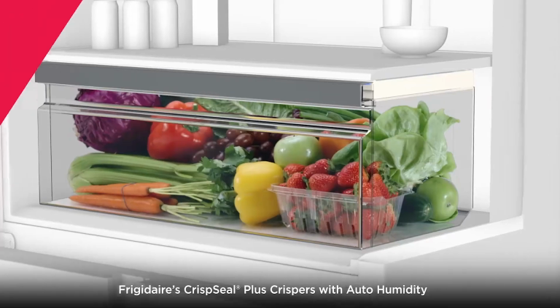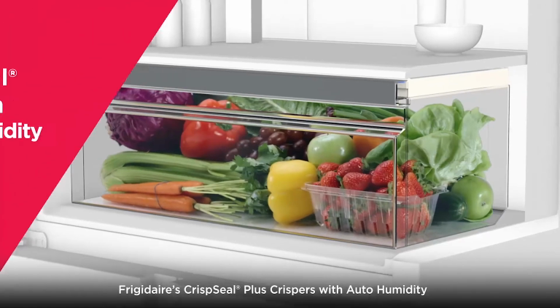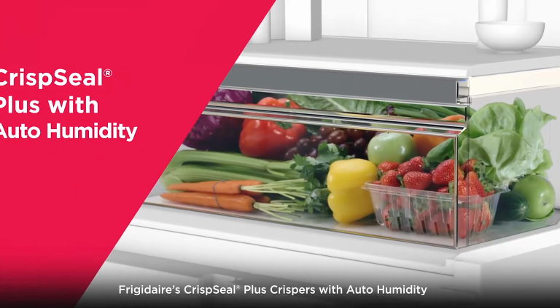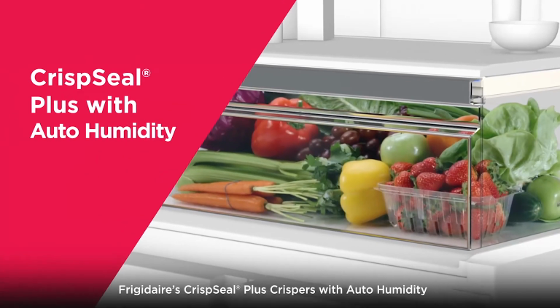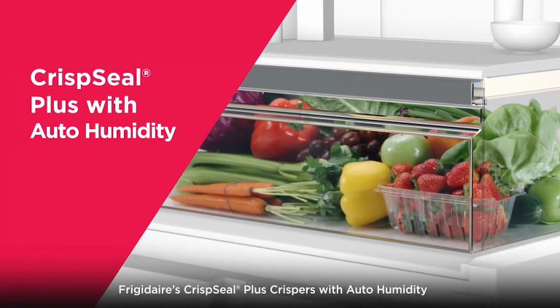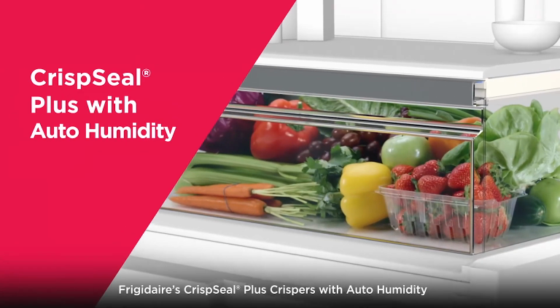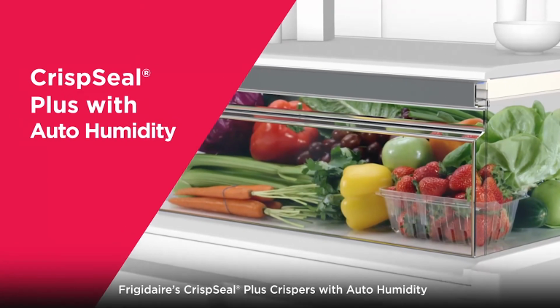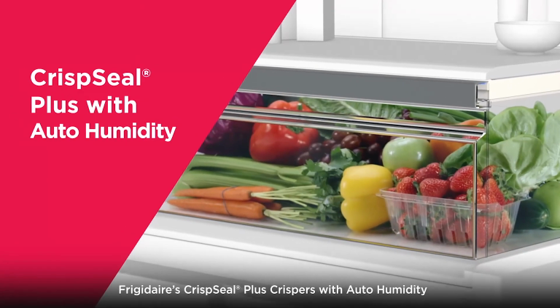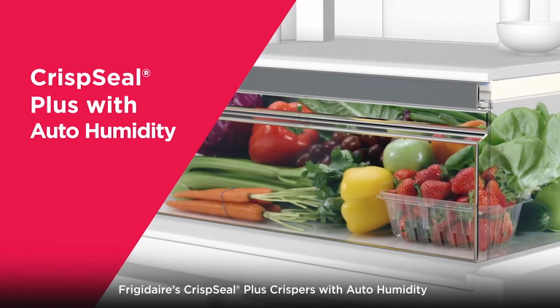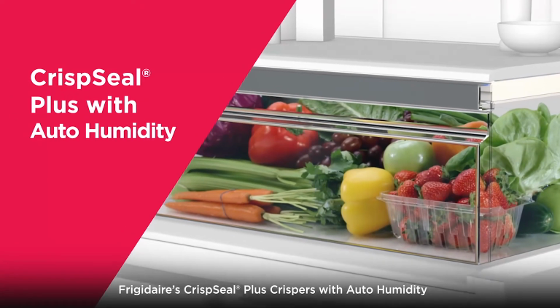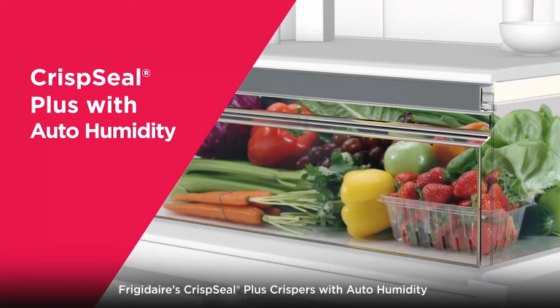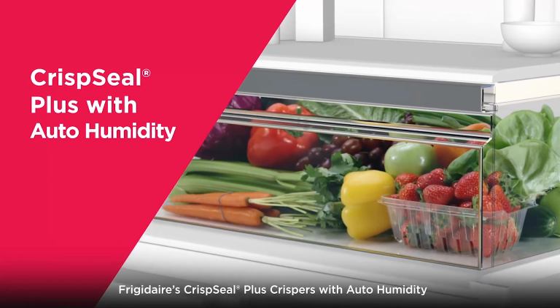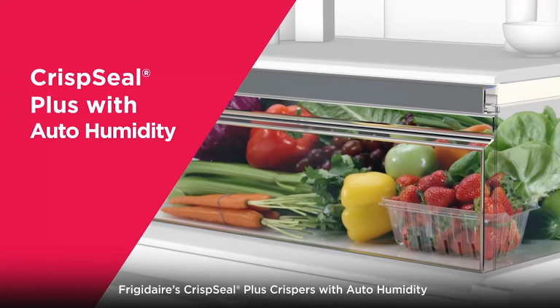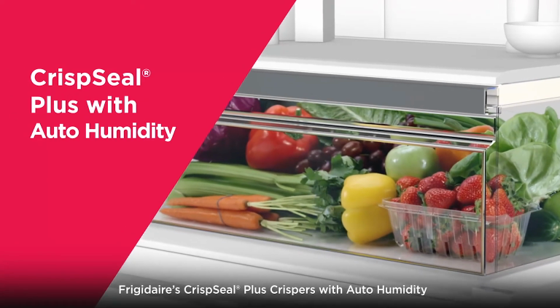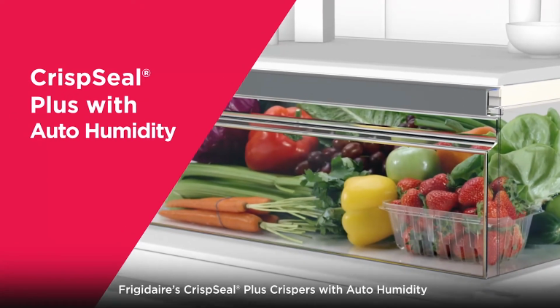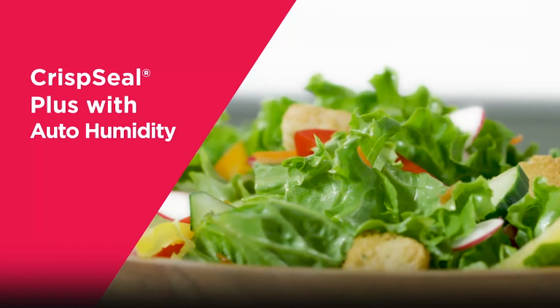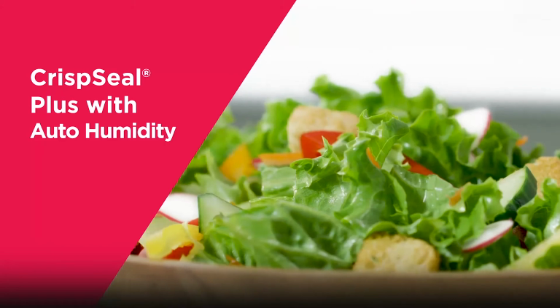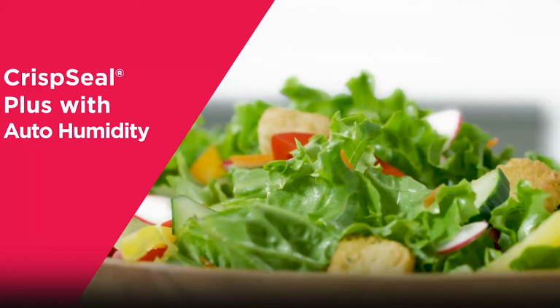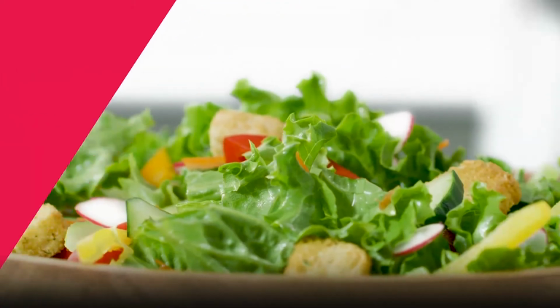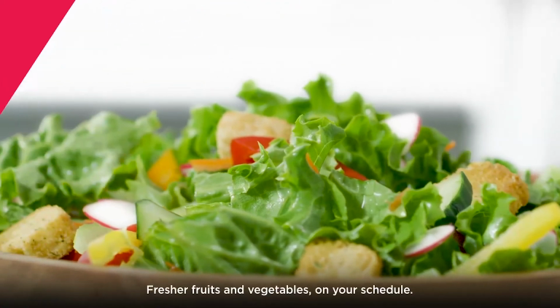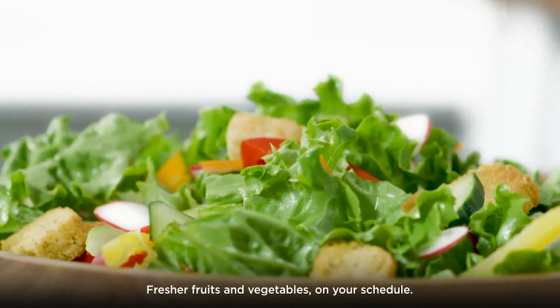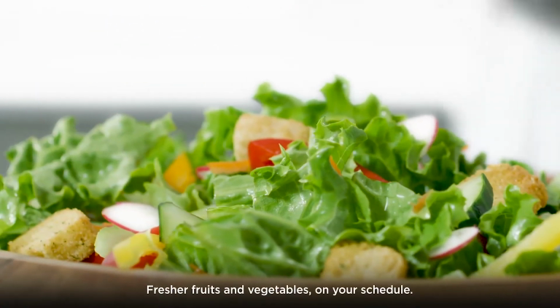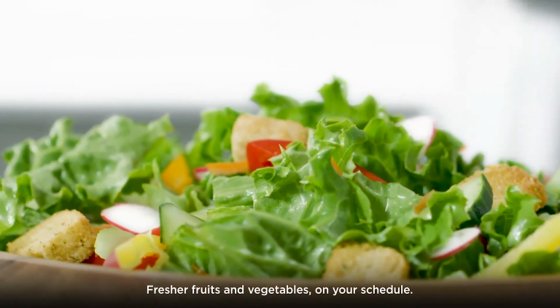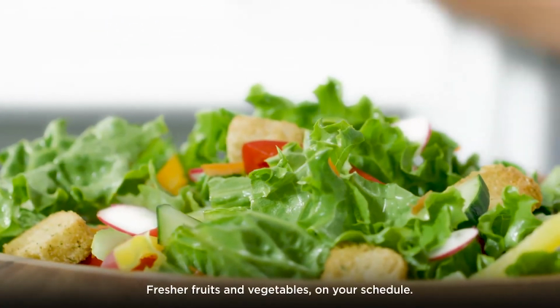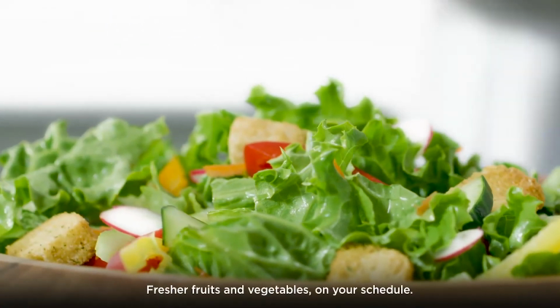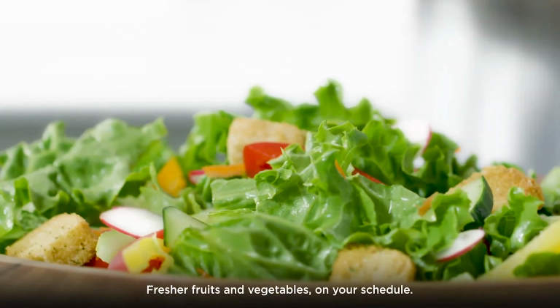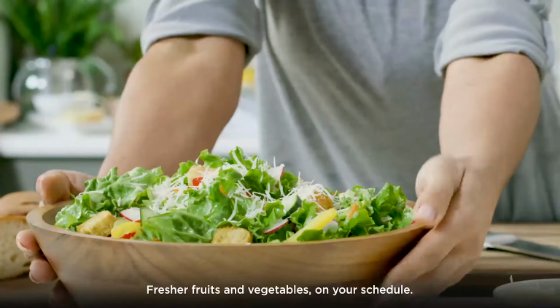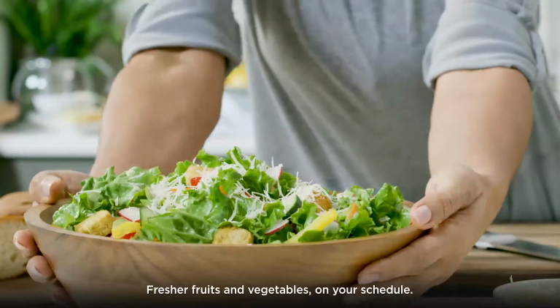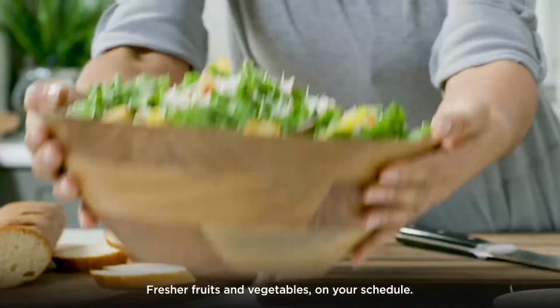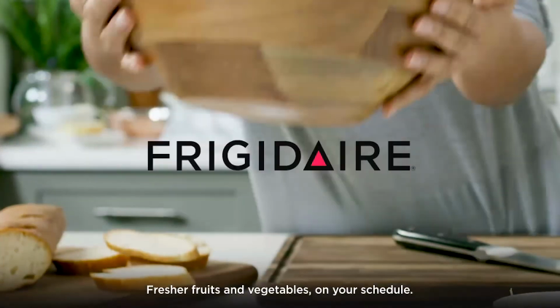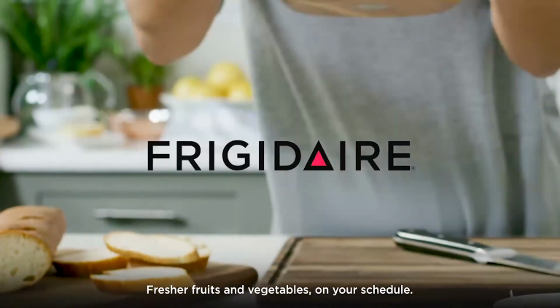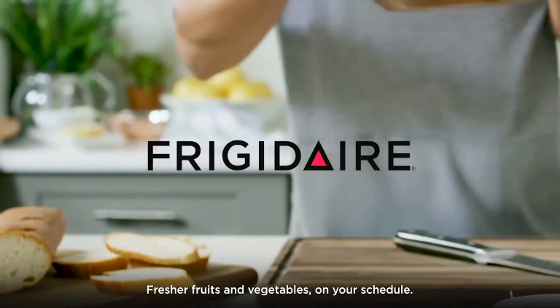Frigidaire's Crisp Seal Plus crispers with auto-humidity. Fresher fruits and vegetables on your schedule.